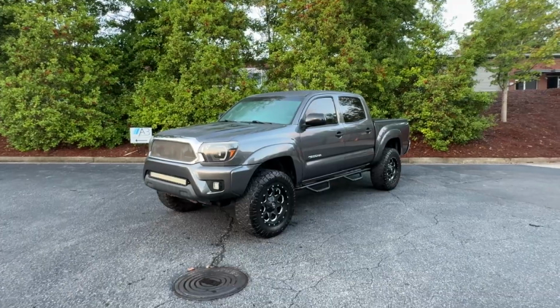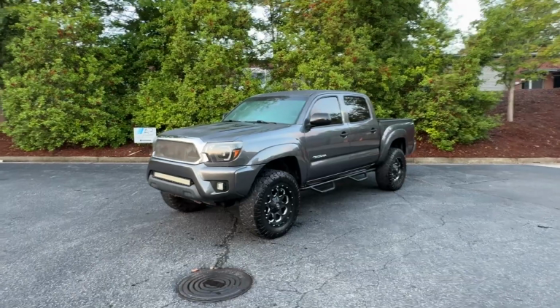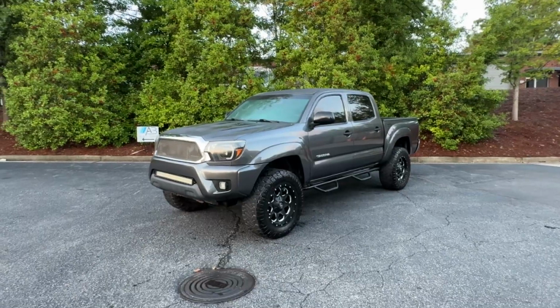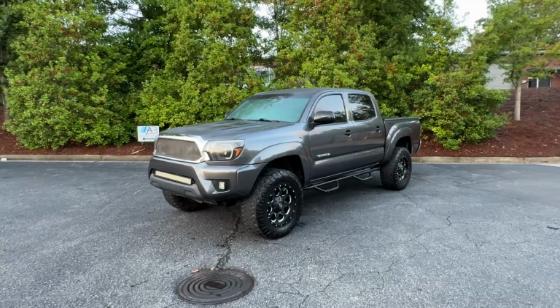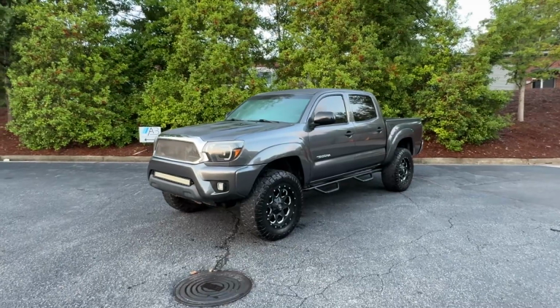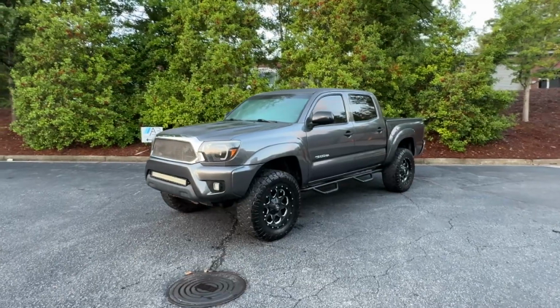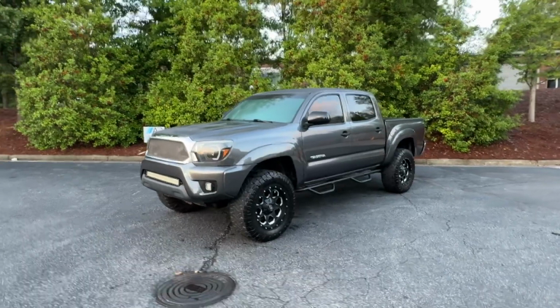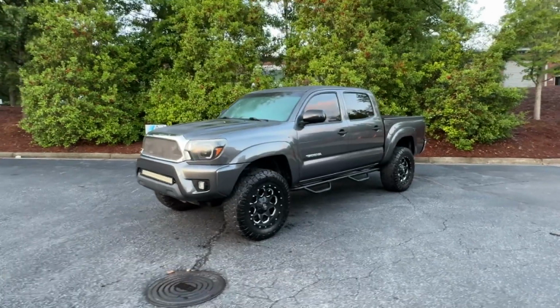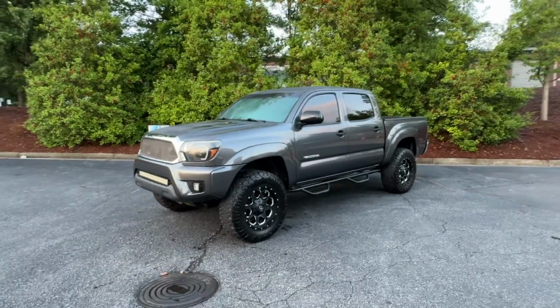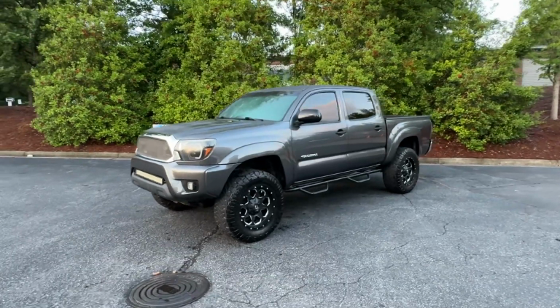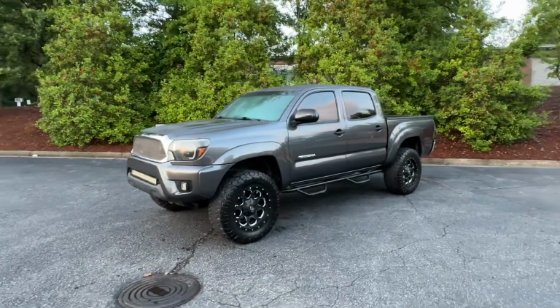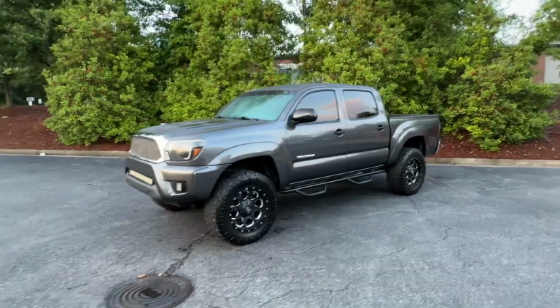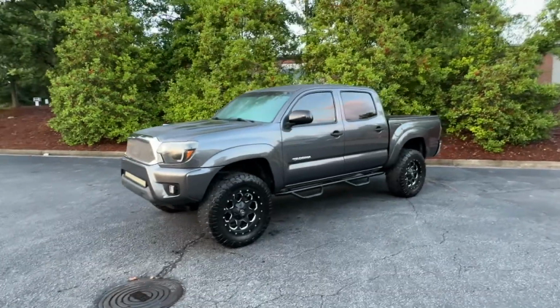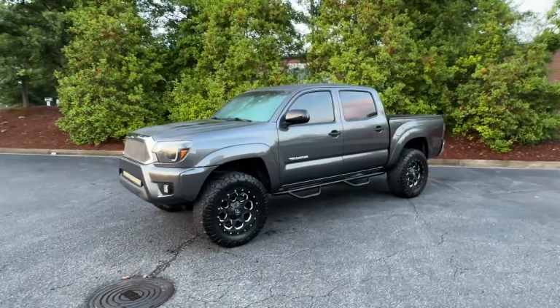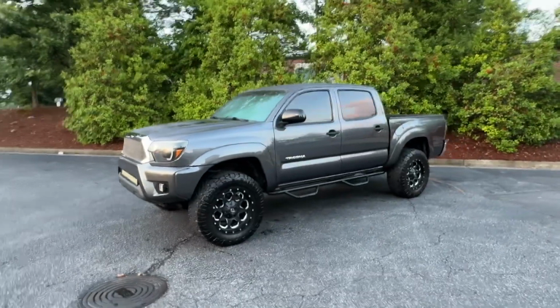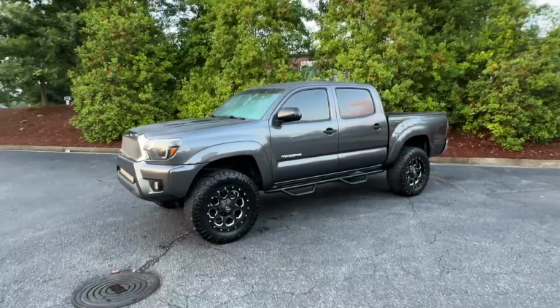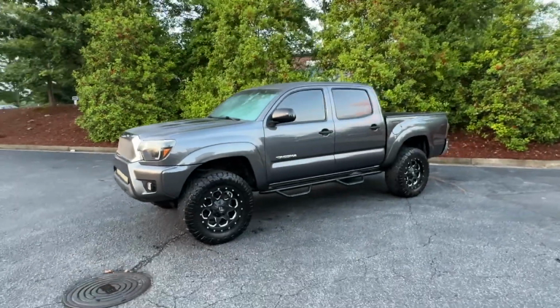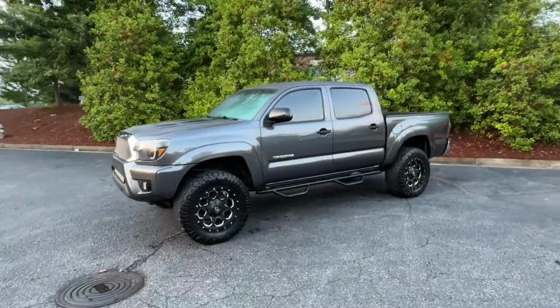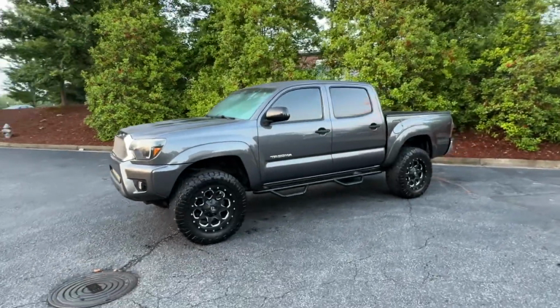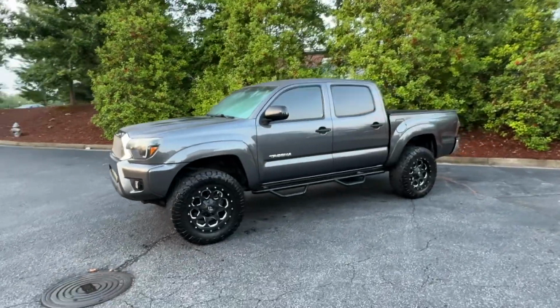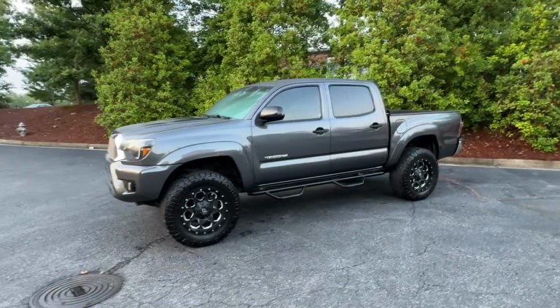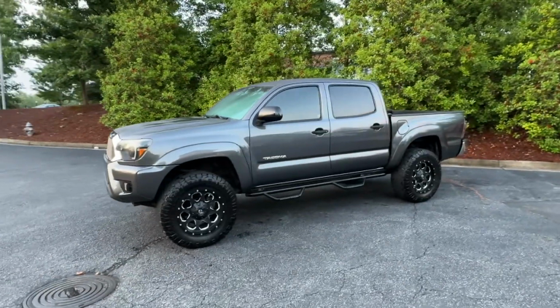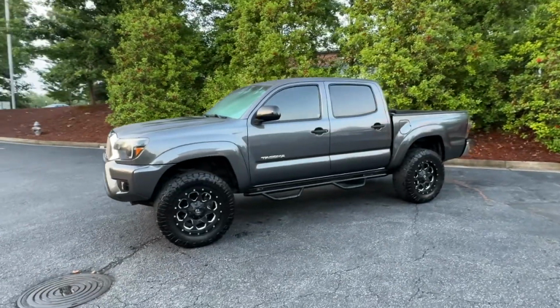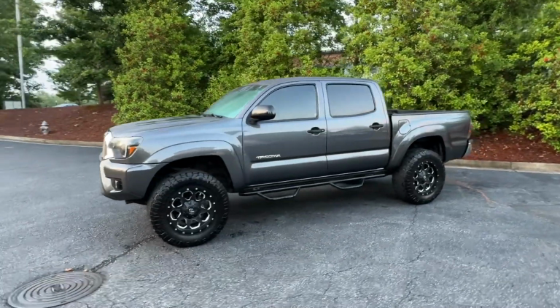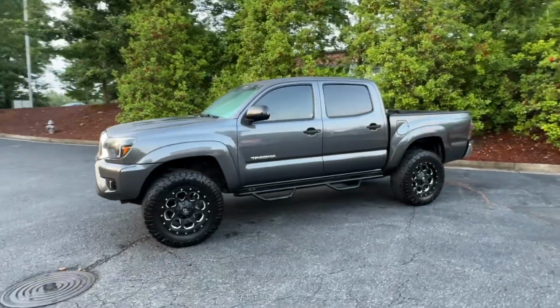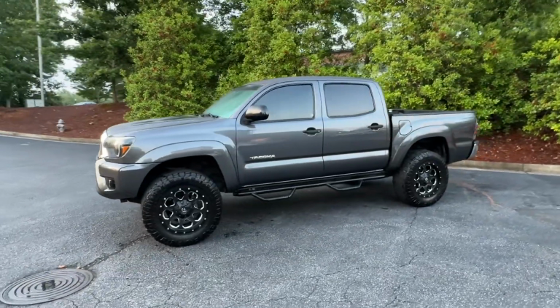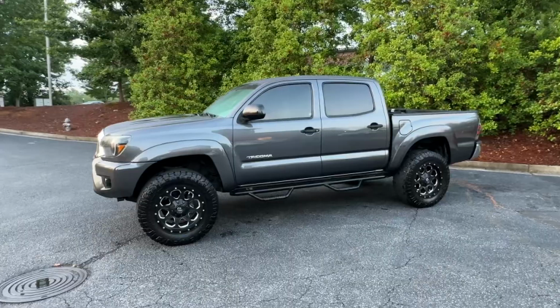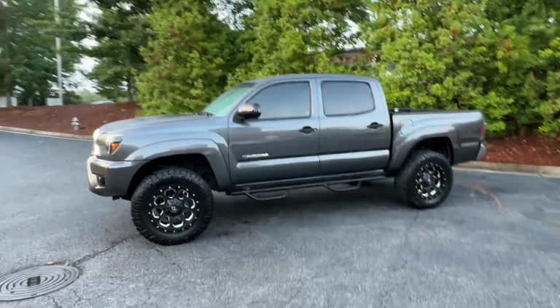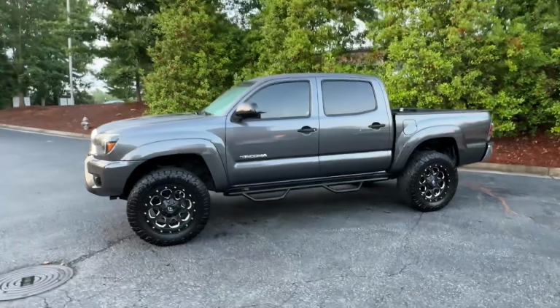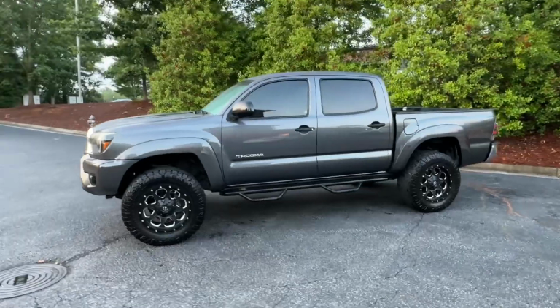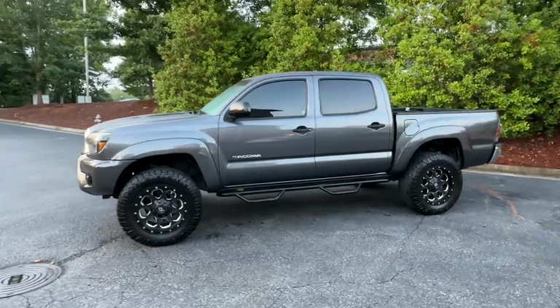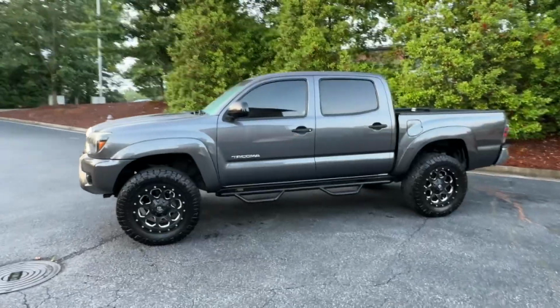Hey, it's Adam, Avalon Auto, Alpharetta, Georgia. Avalon Auto Group on YouTube, Avalon Auto ATL on Instagram.